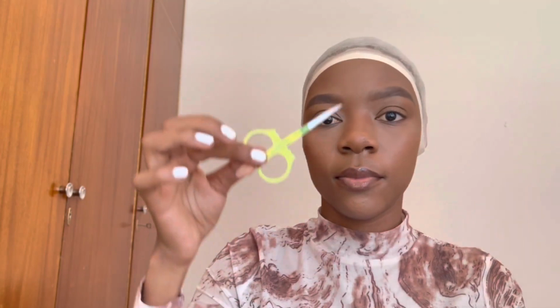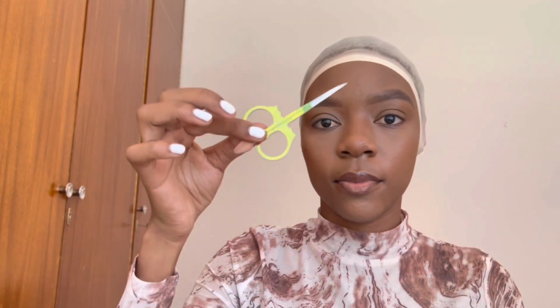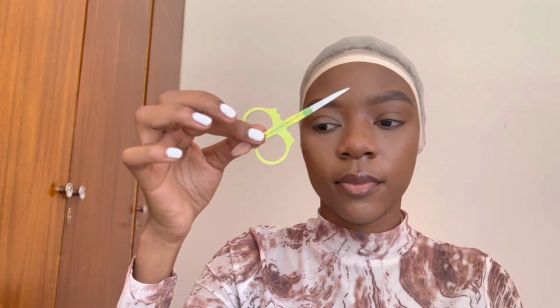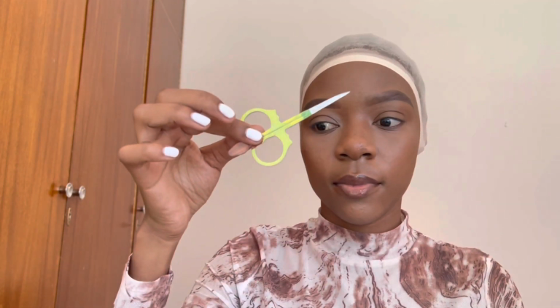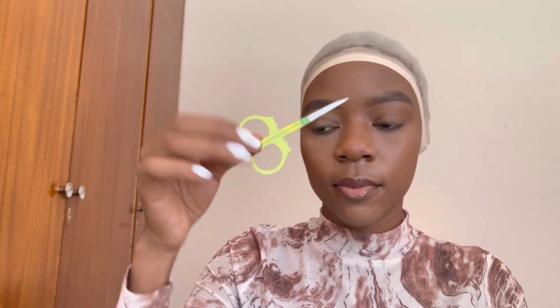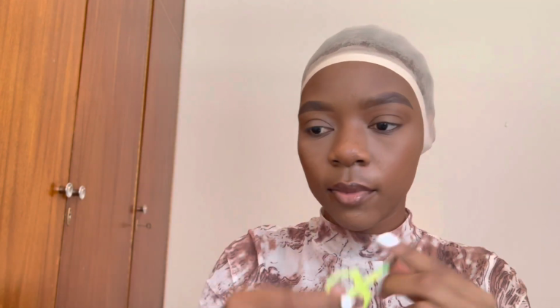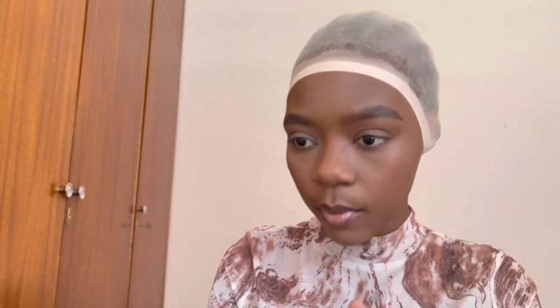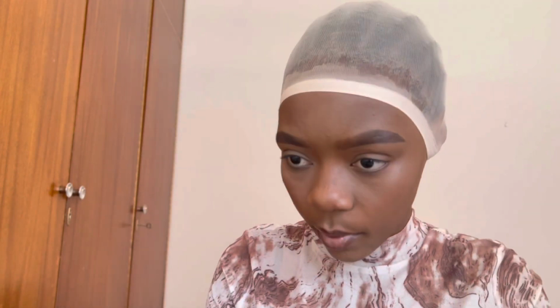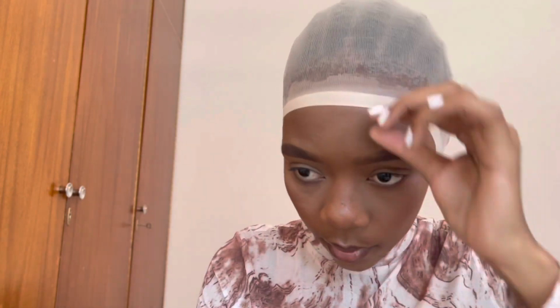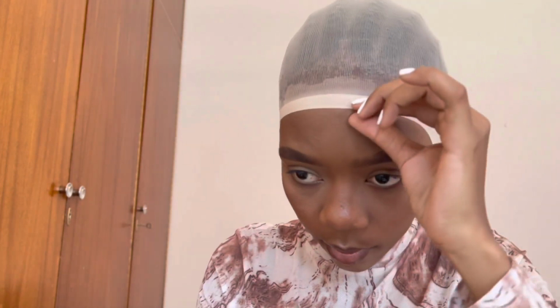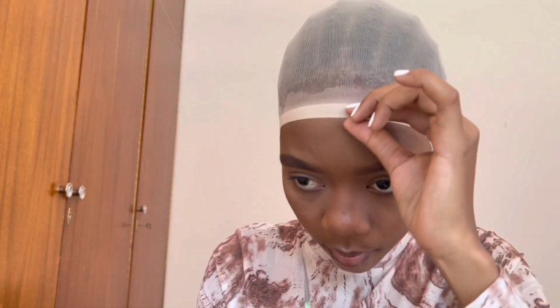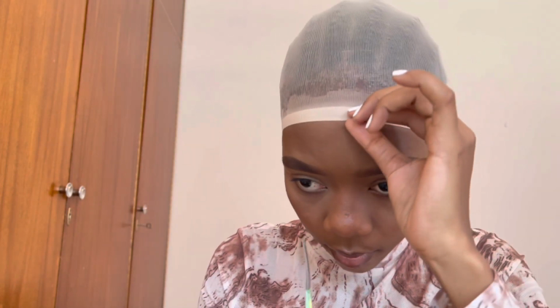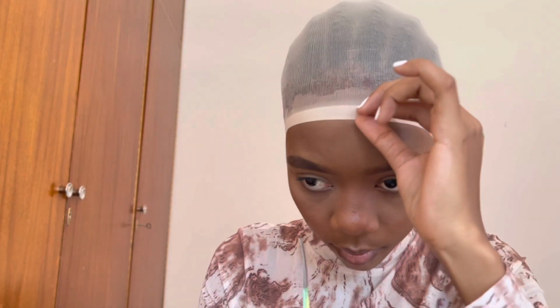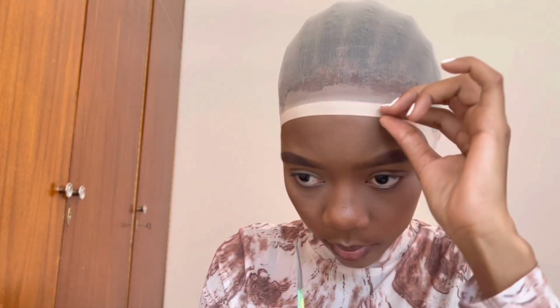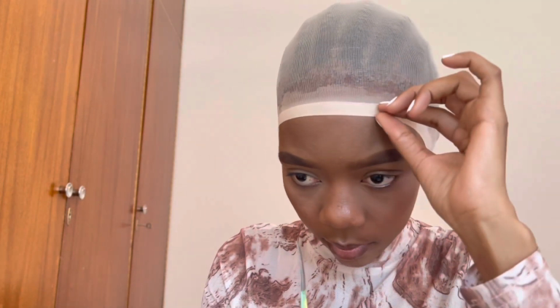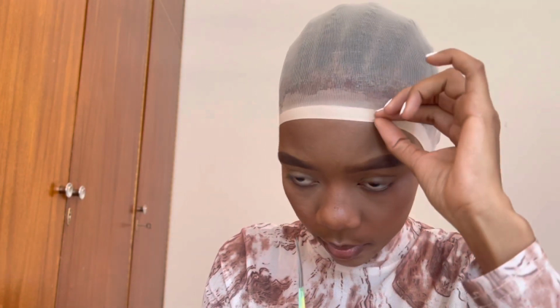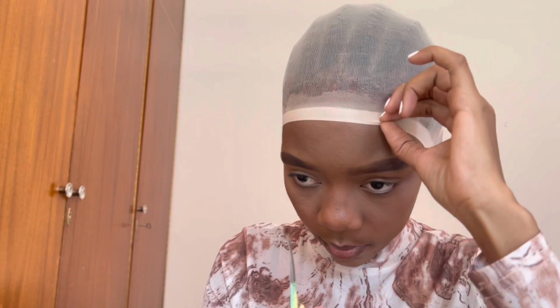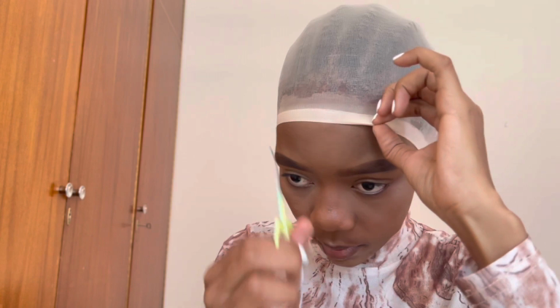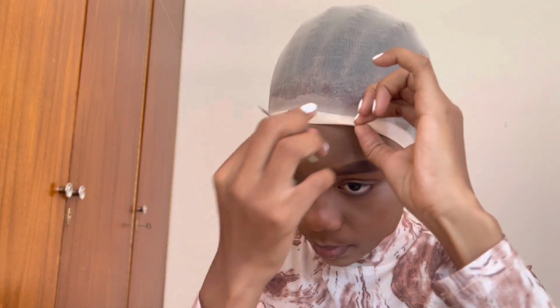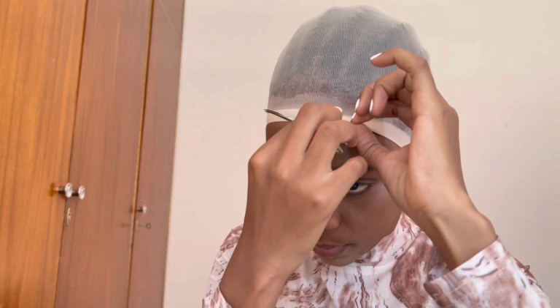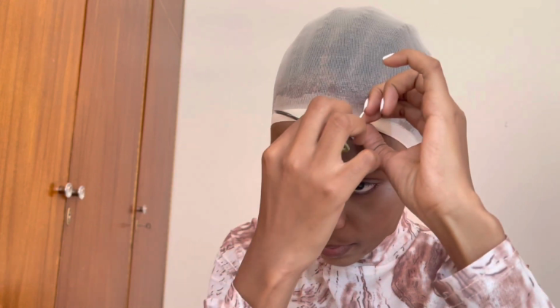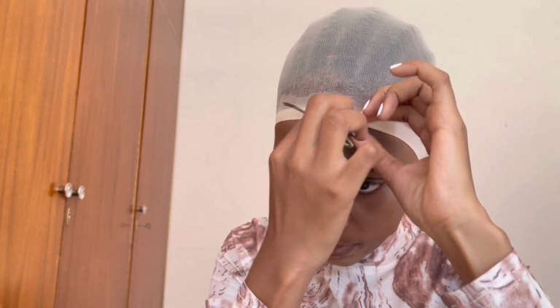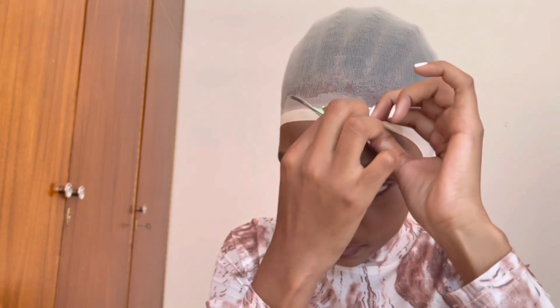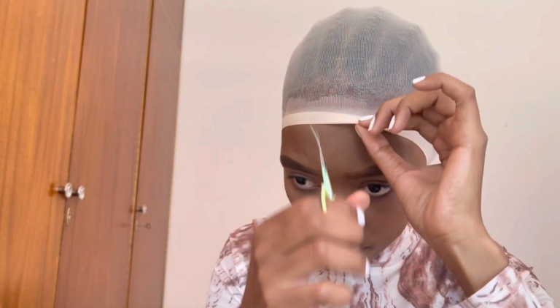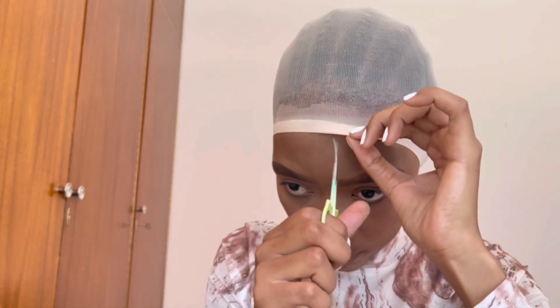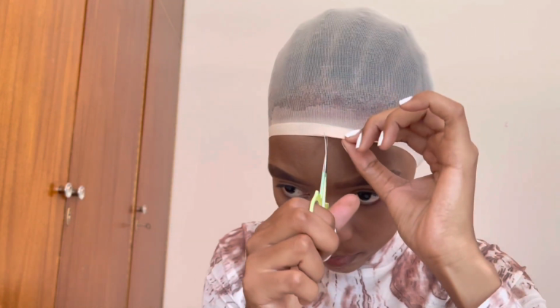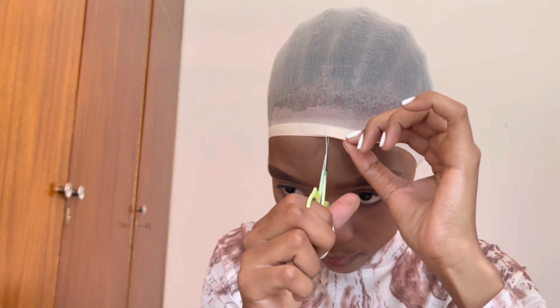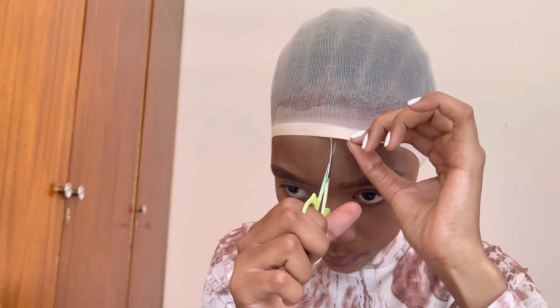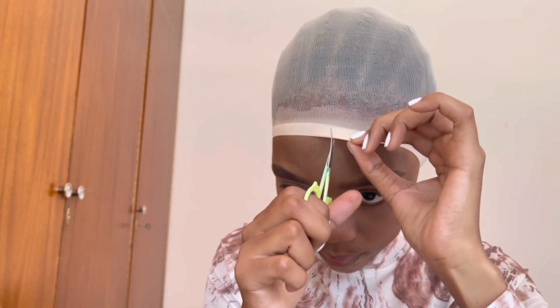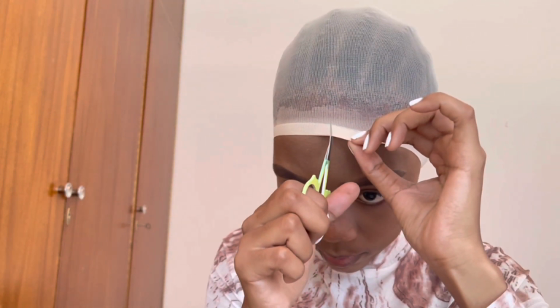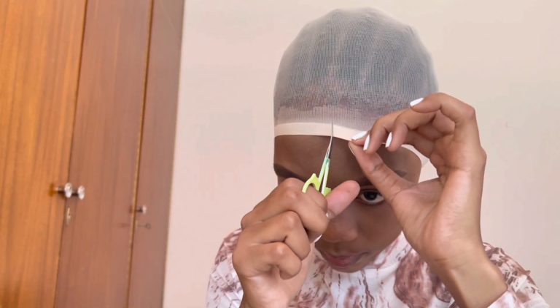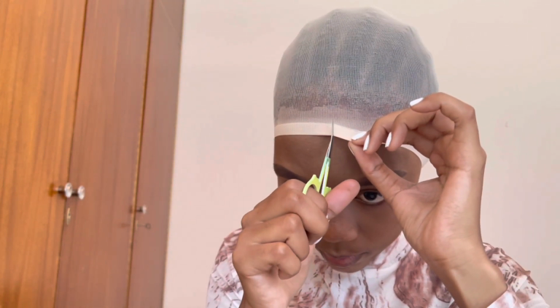Now, I am using my scissors to cut the wig cap — the extra parts that weren't glued down or laid down.